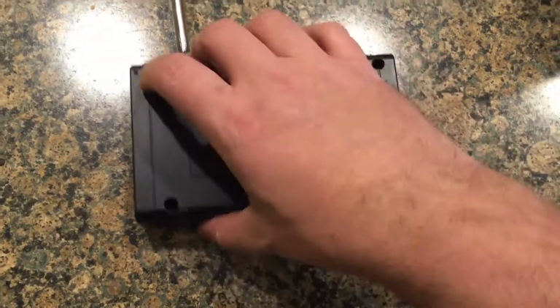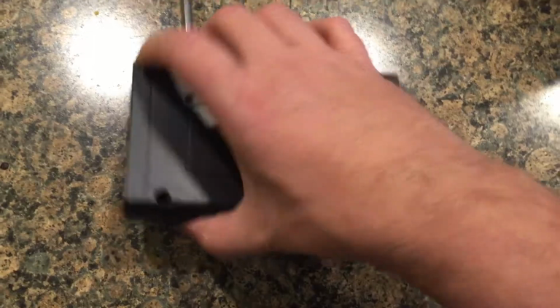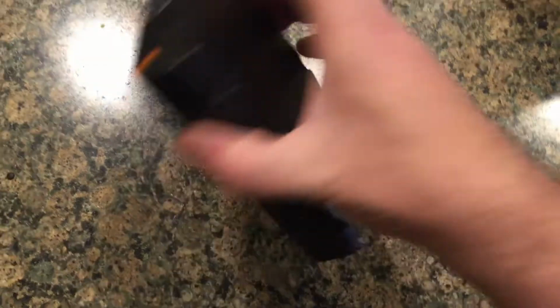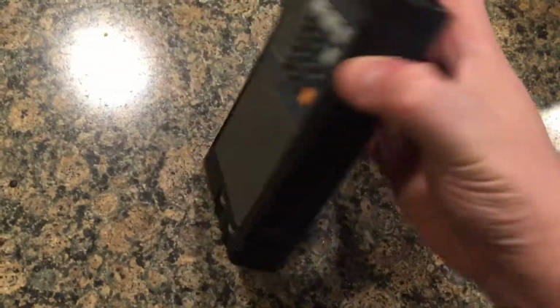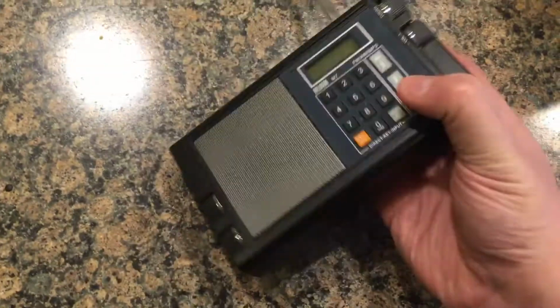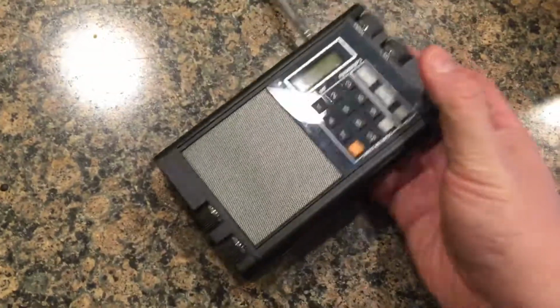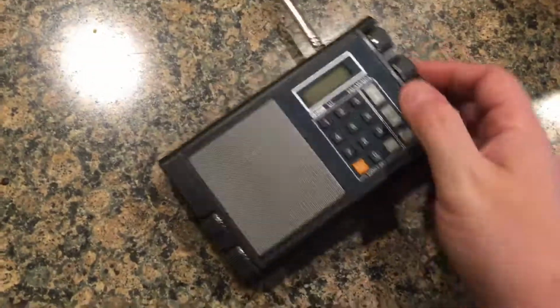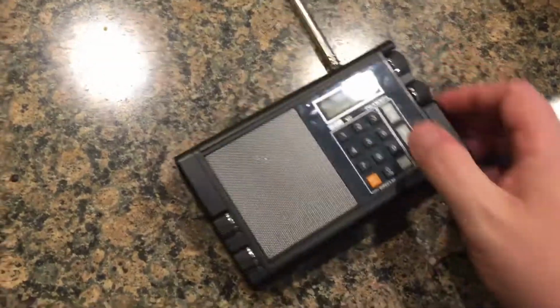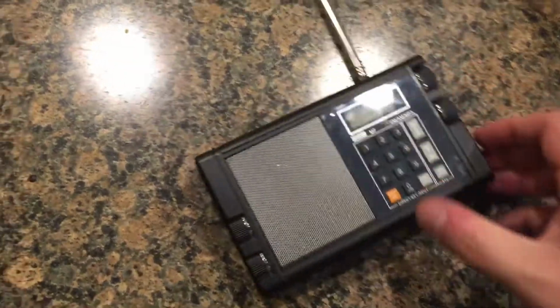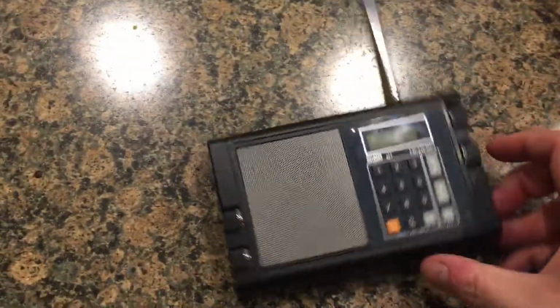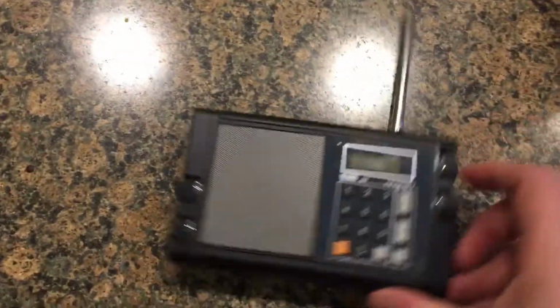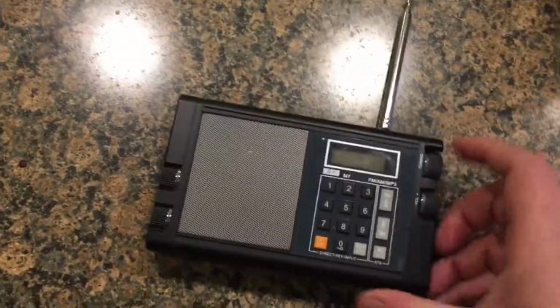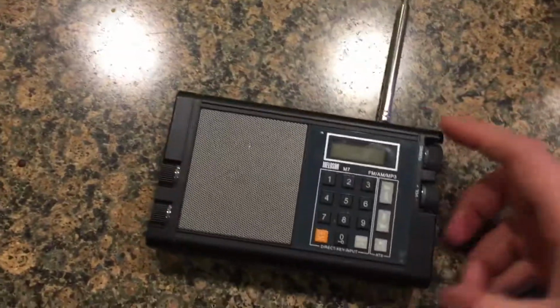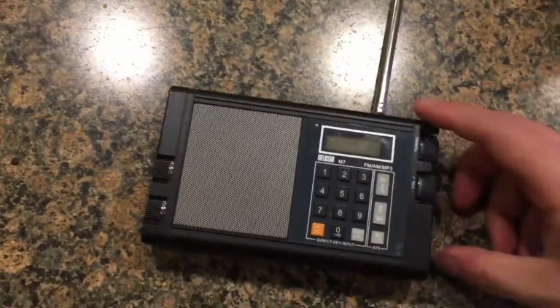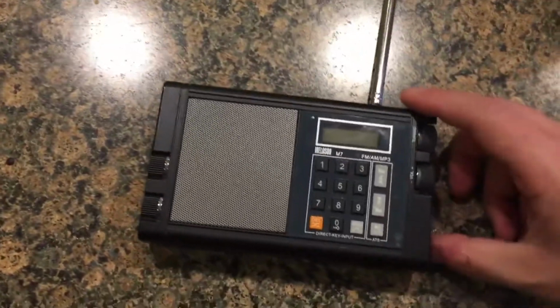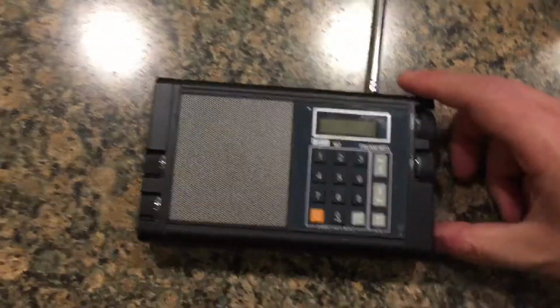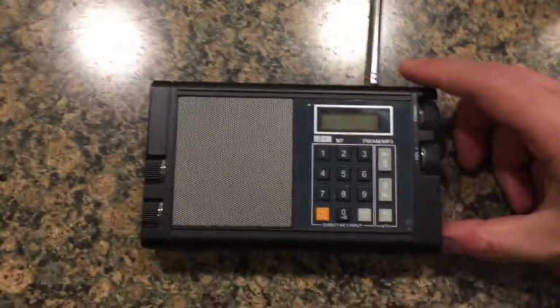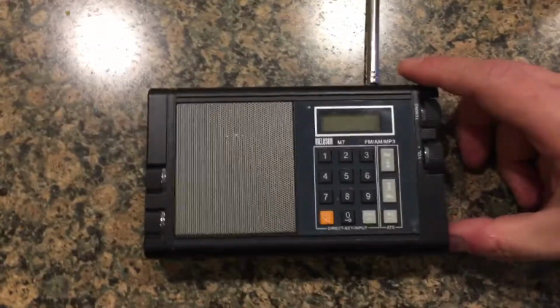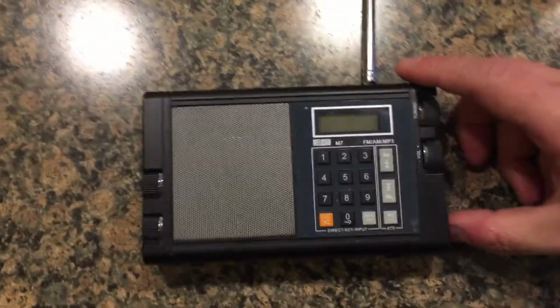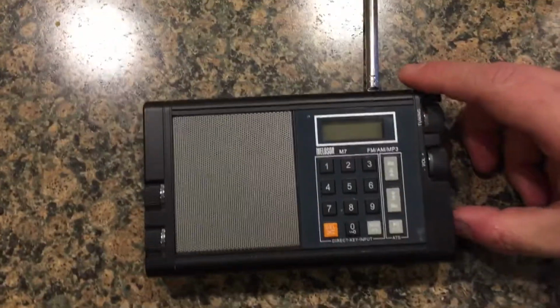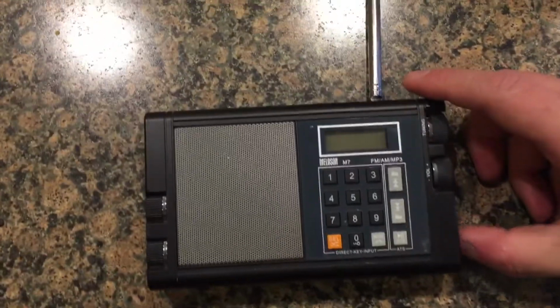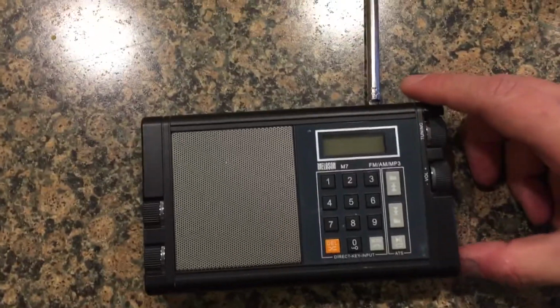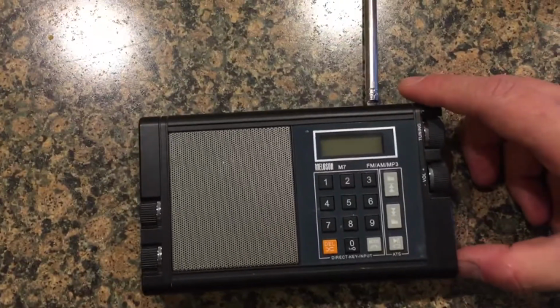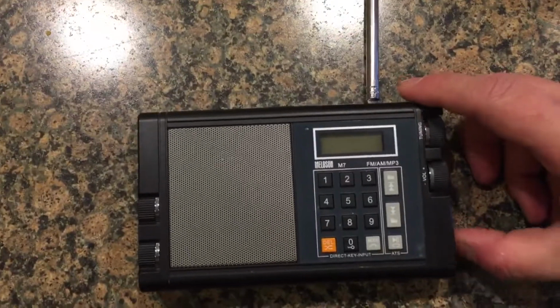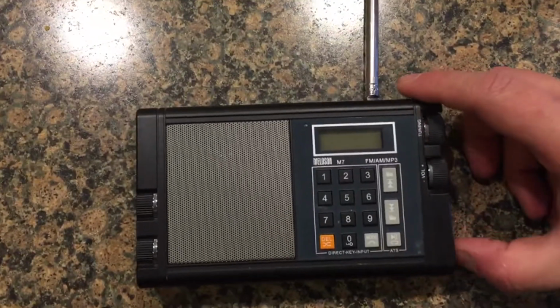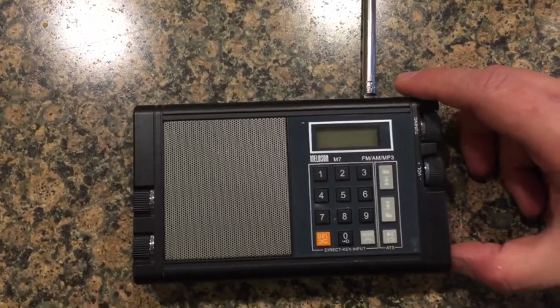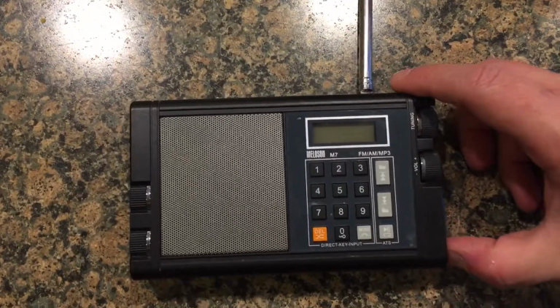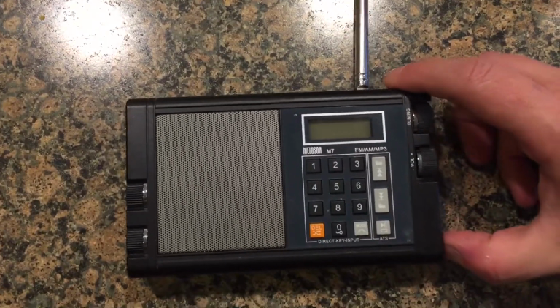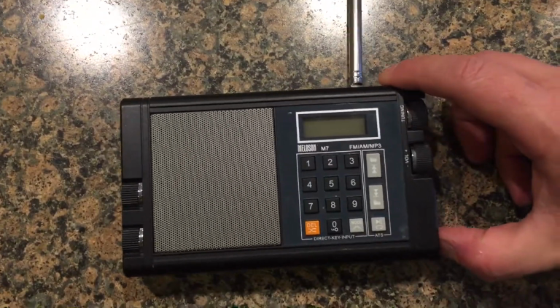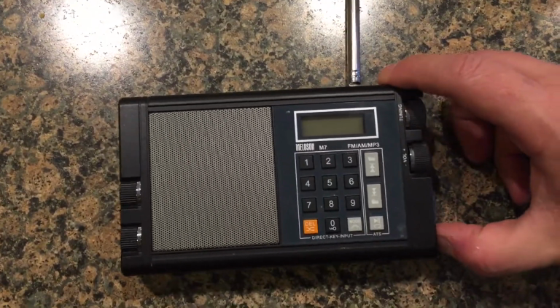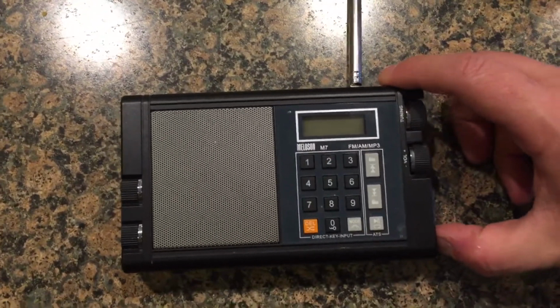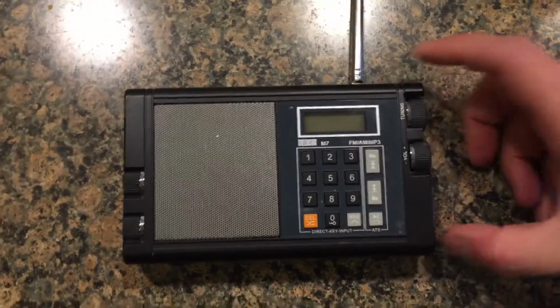Turning it over and turning on the radio — it's as simple as flipping the switch here.